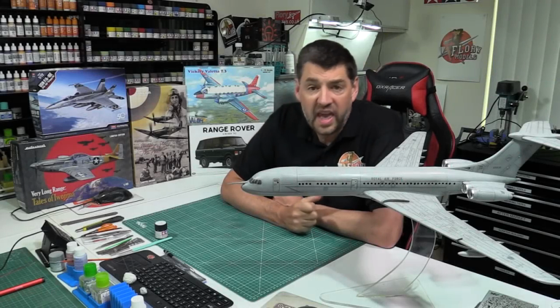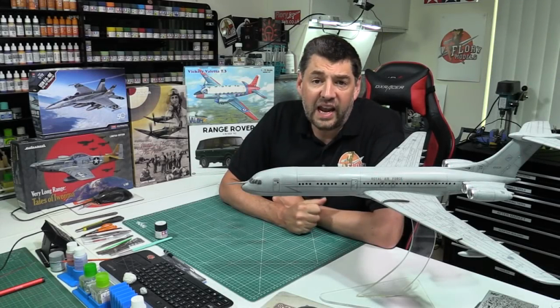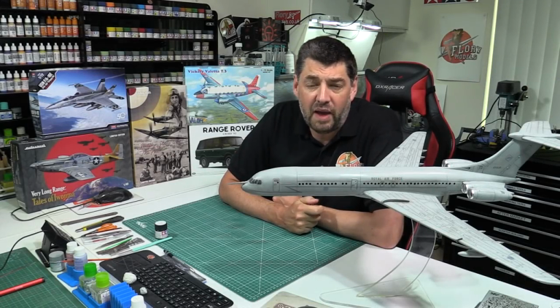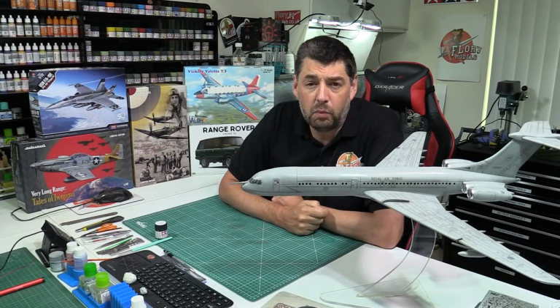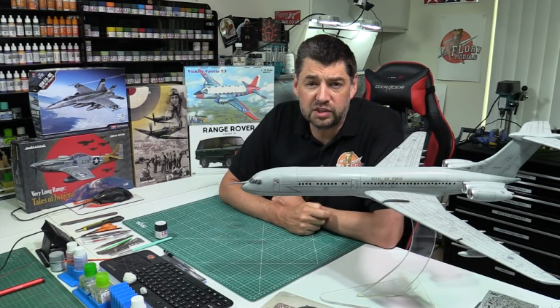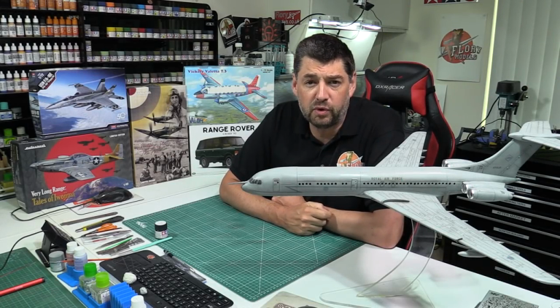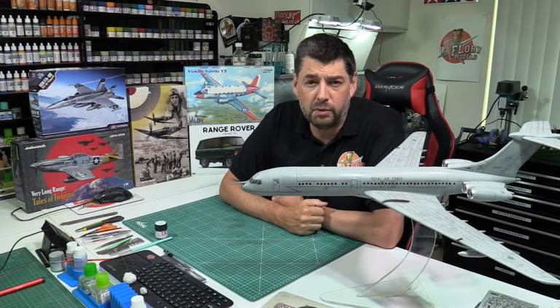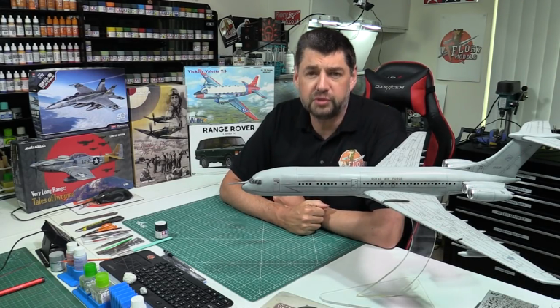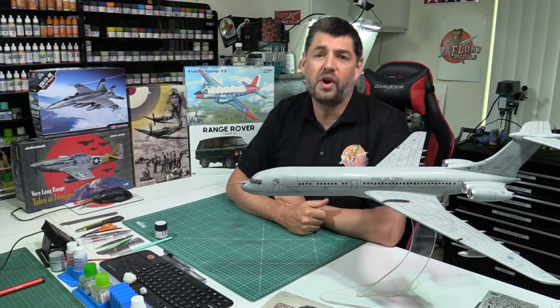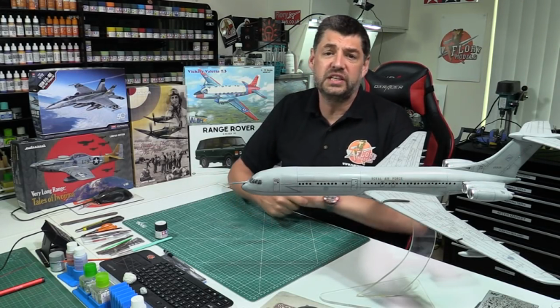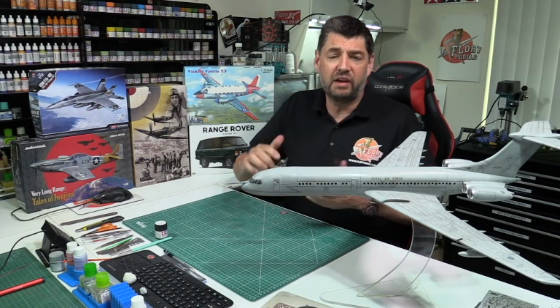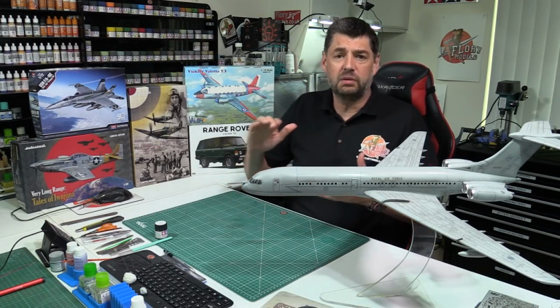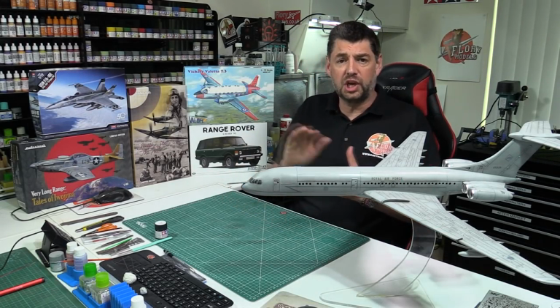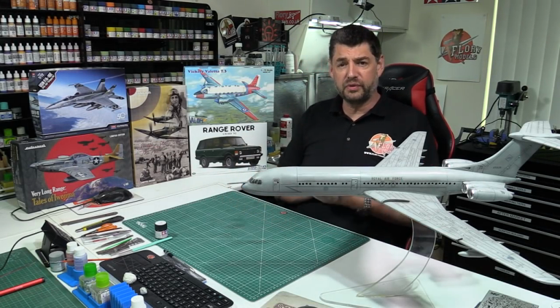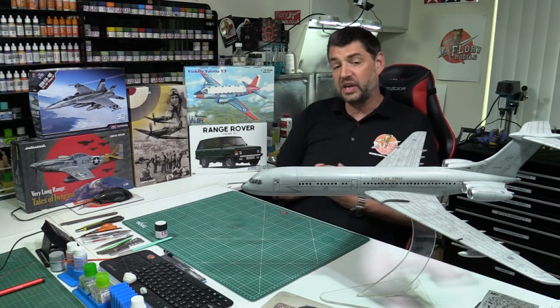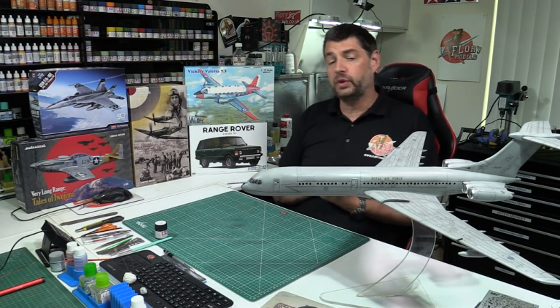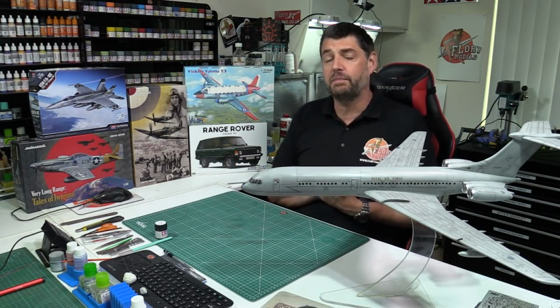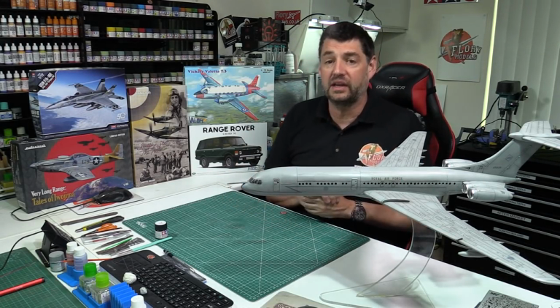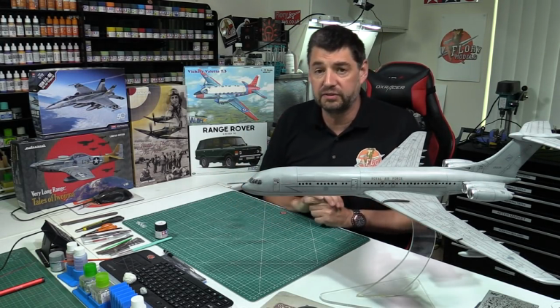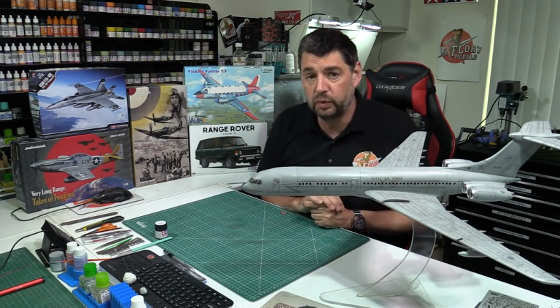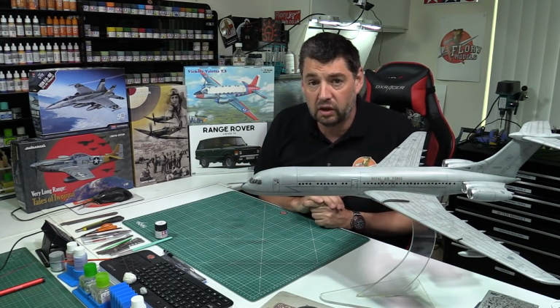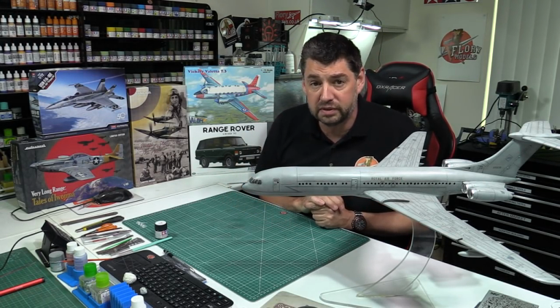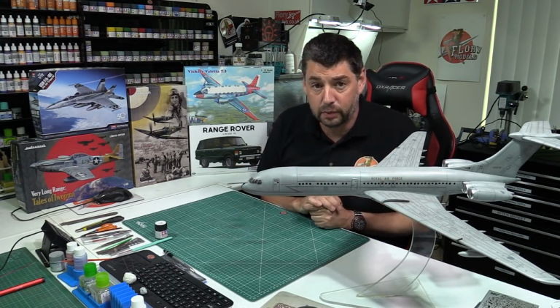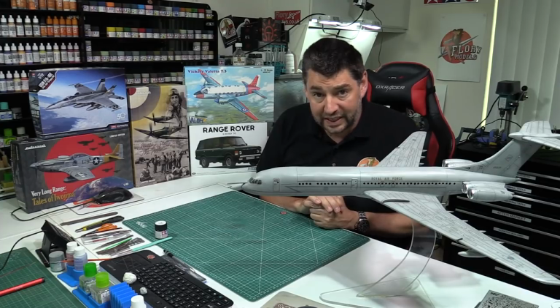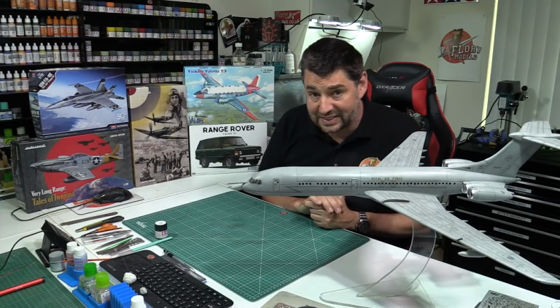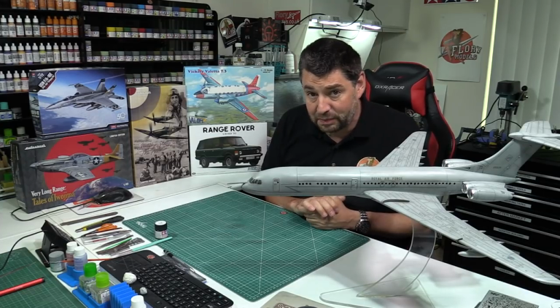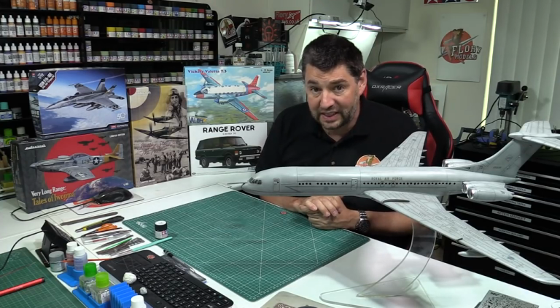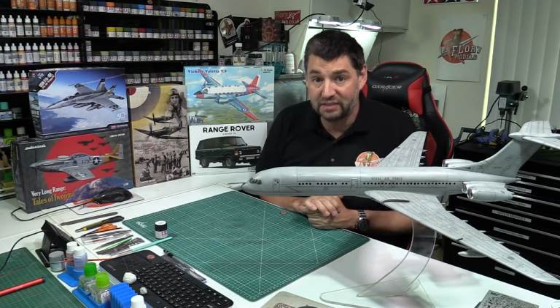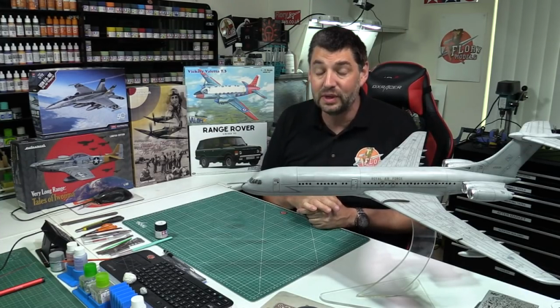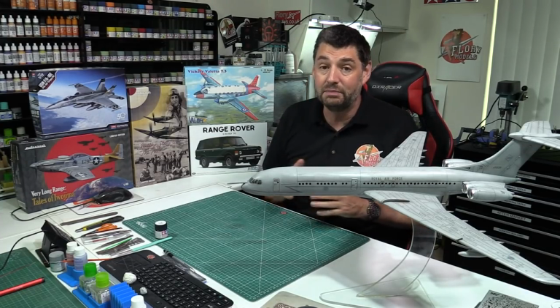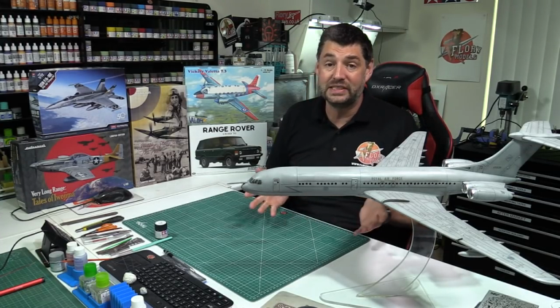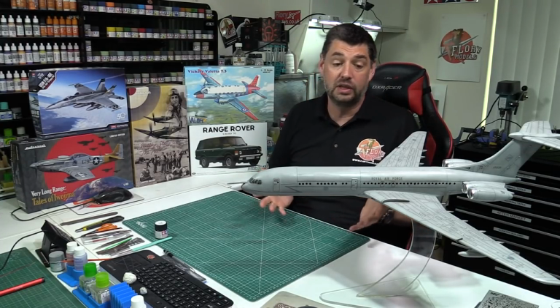Hello and welcome to Flory Models Friday Roundup Show. First week back after a week off and boy has it been a really busy one.